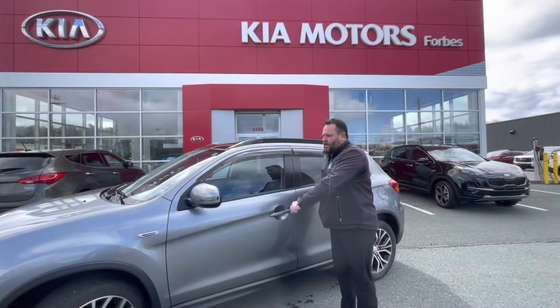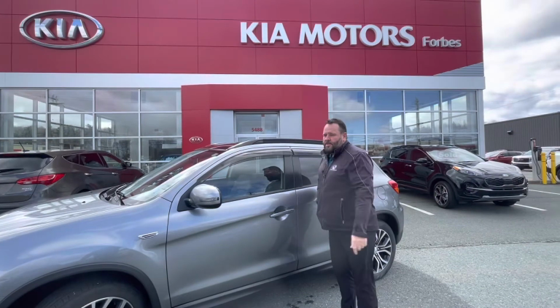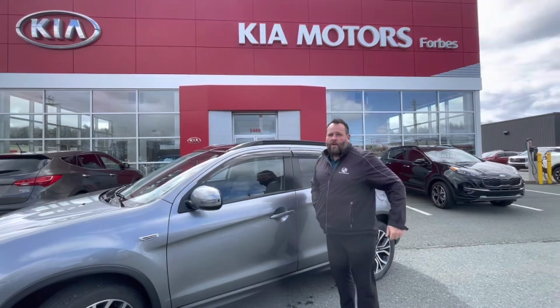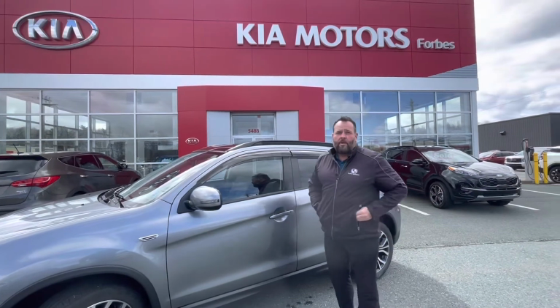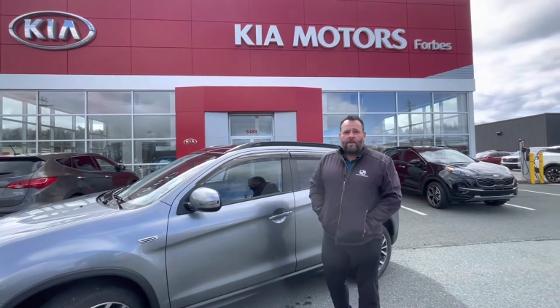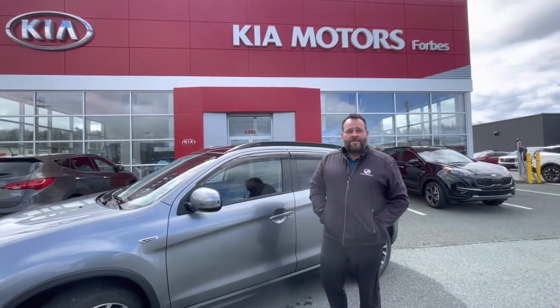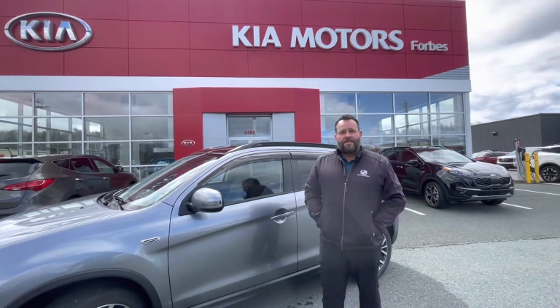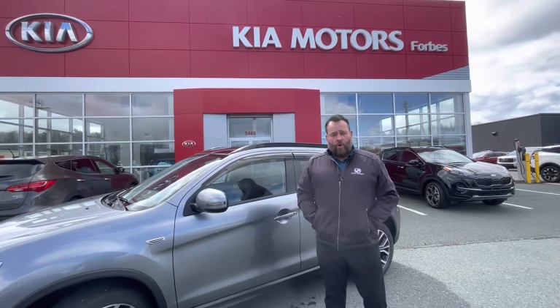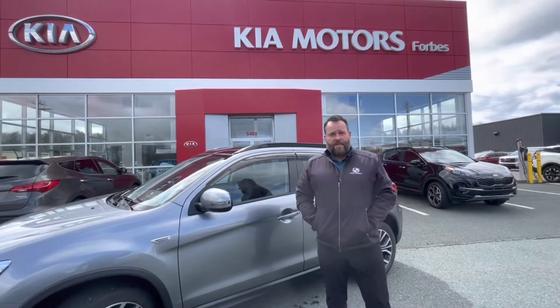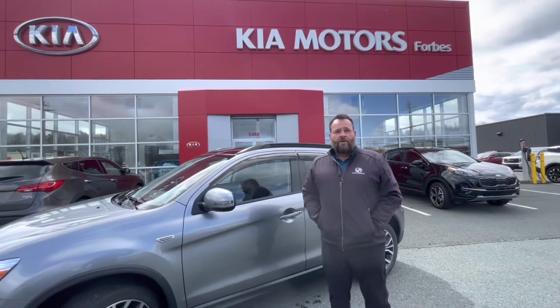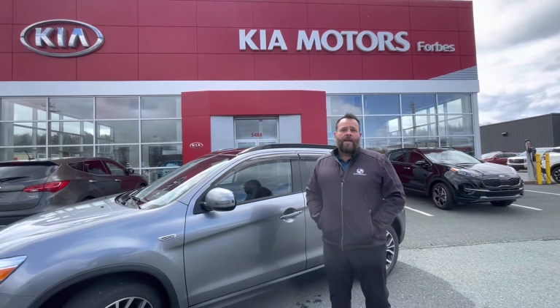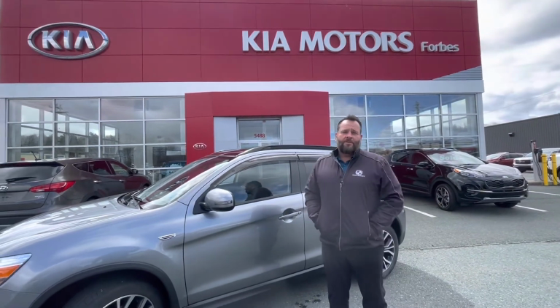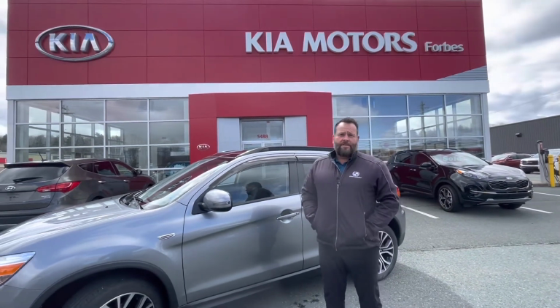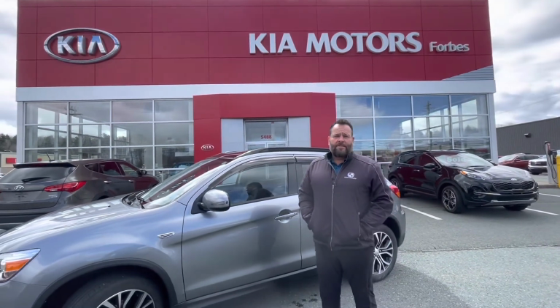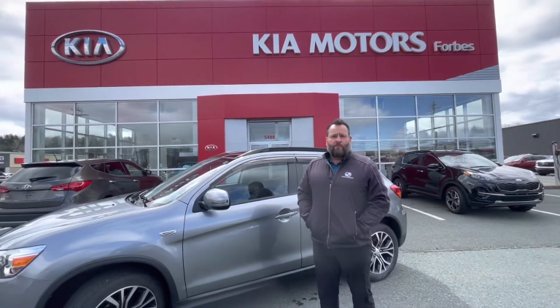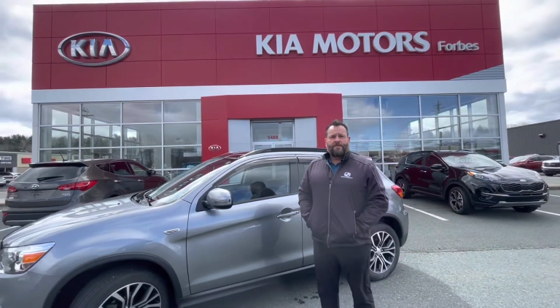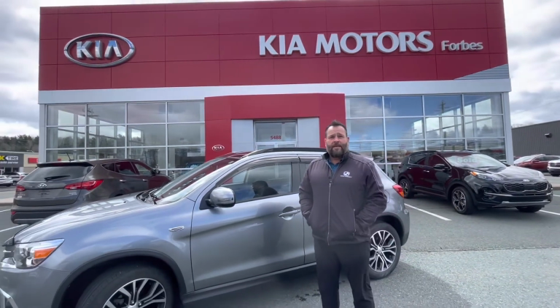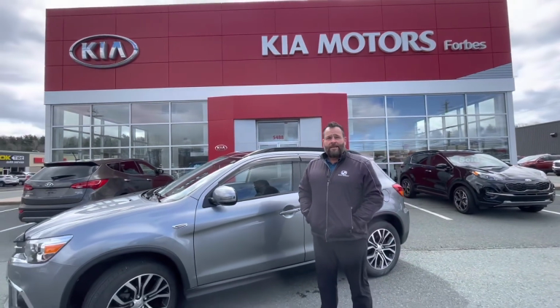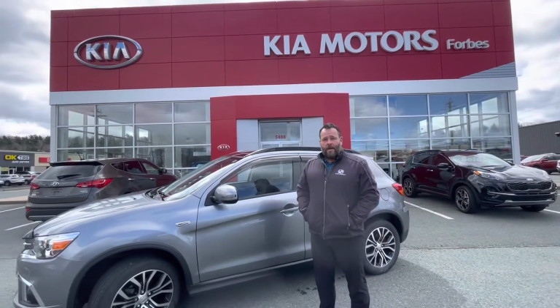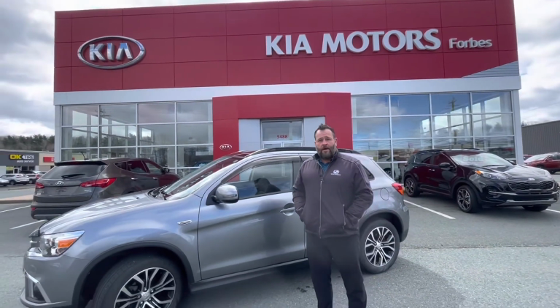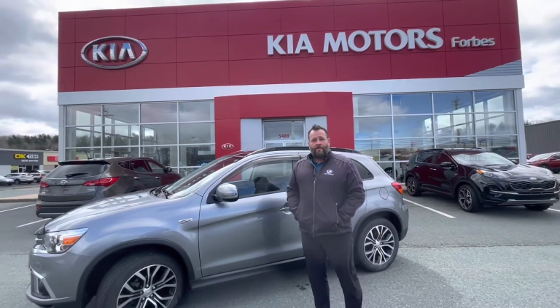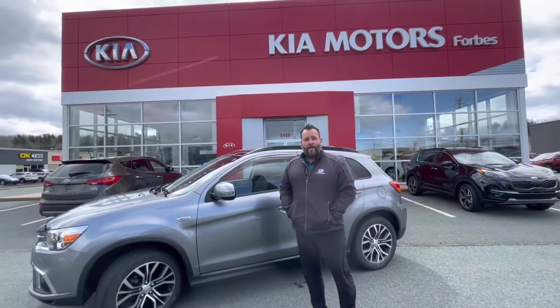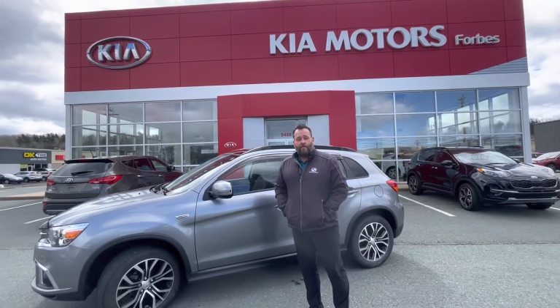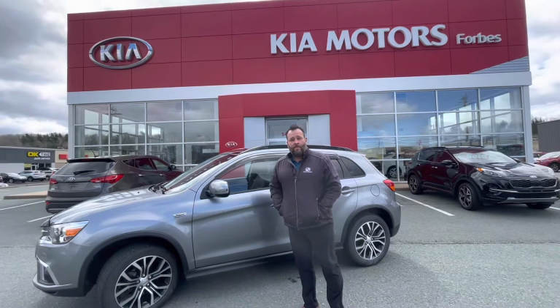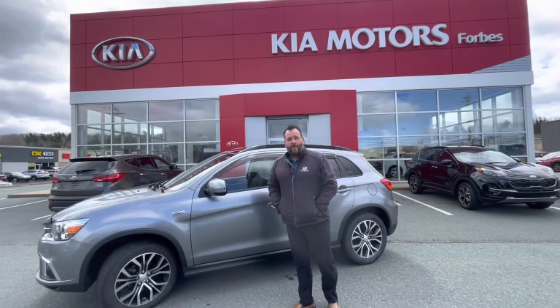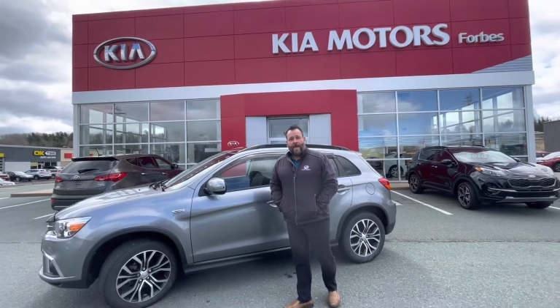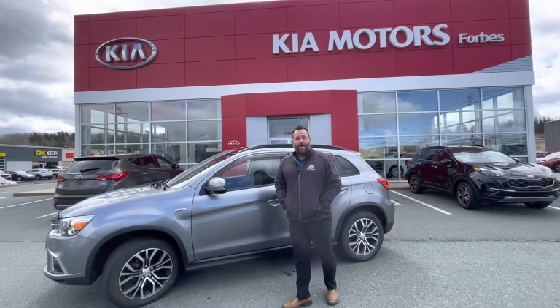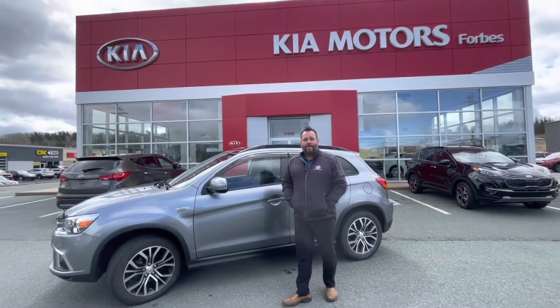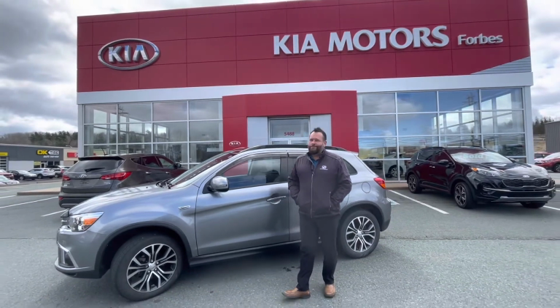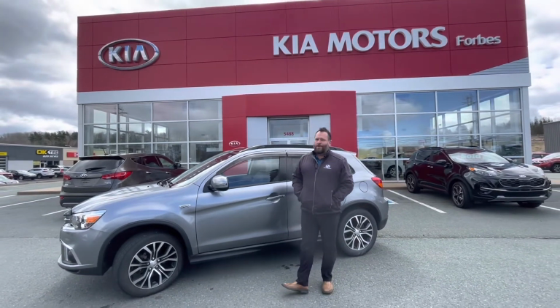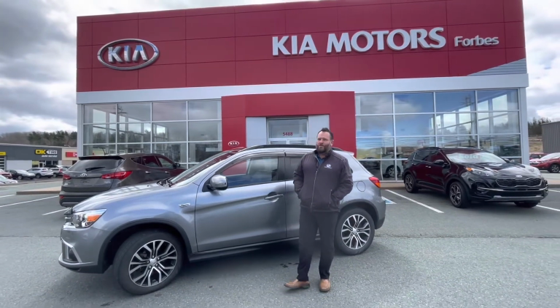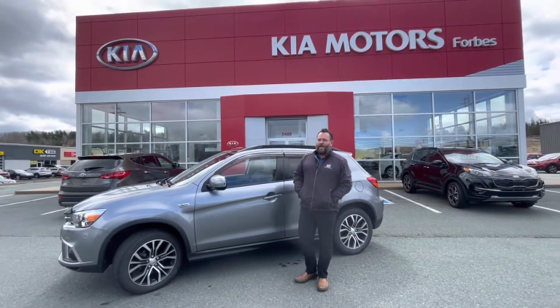Remember, come see us at Forbes Kia Nu Minus or visit us at ForbesKia.com. And remember — bad credit, don't spread it.